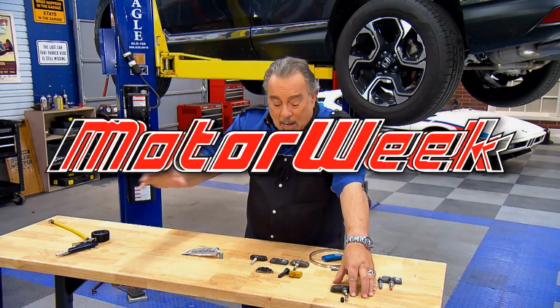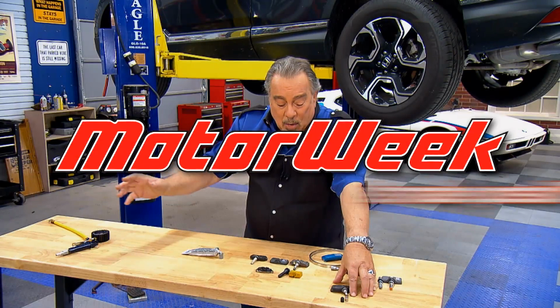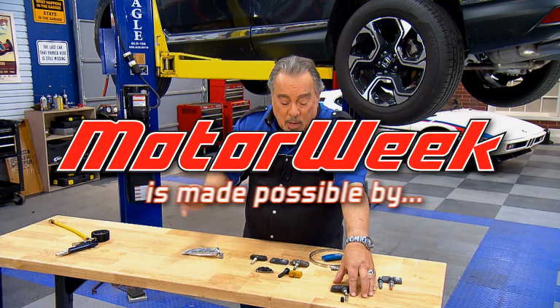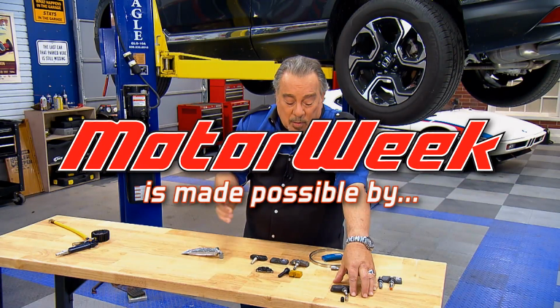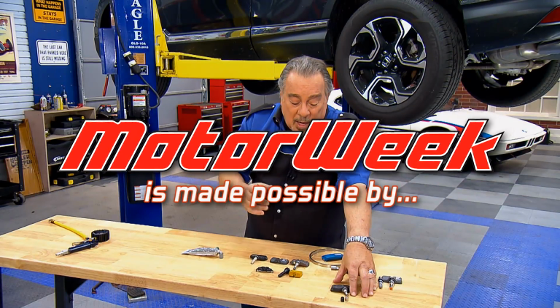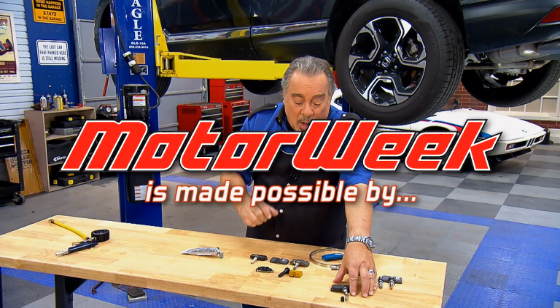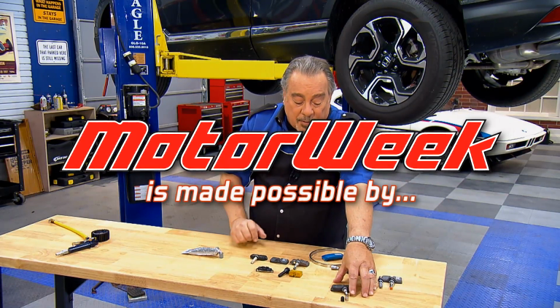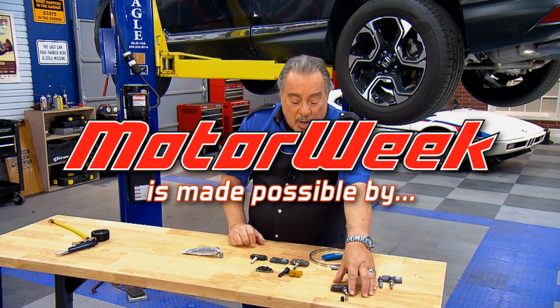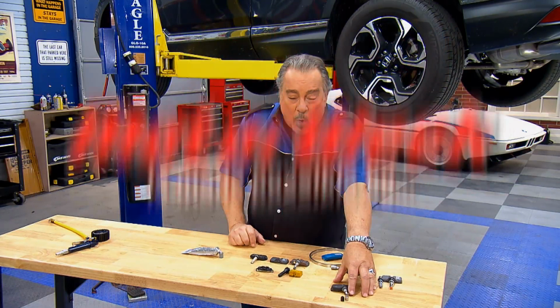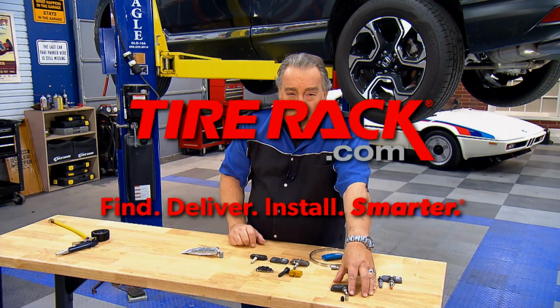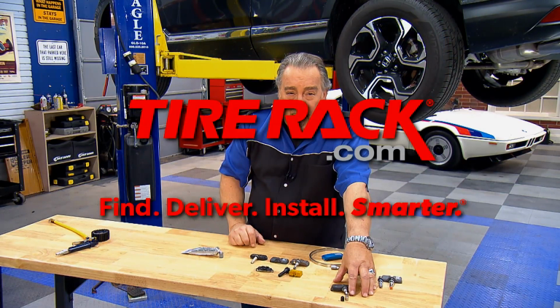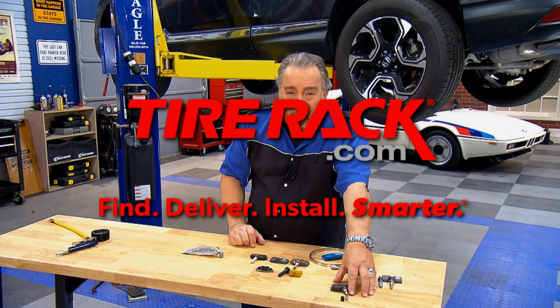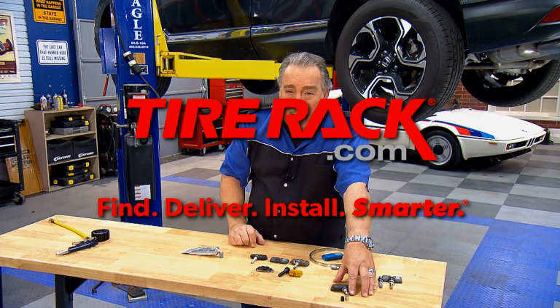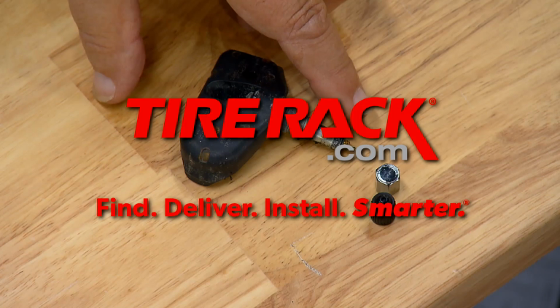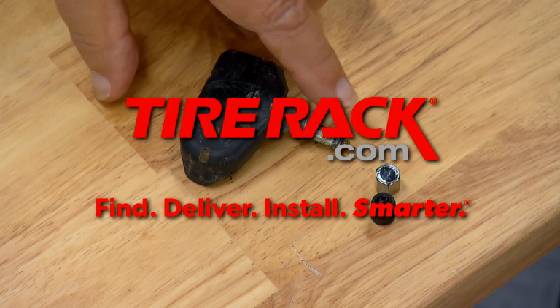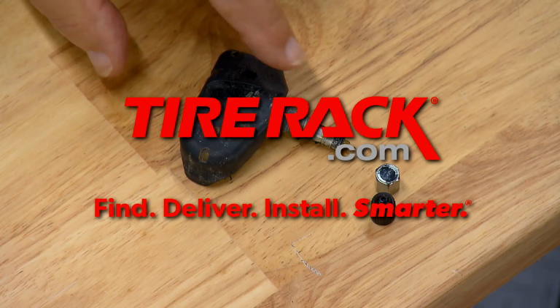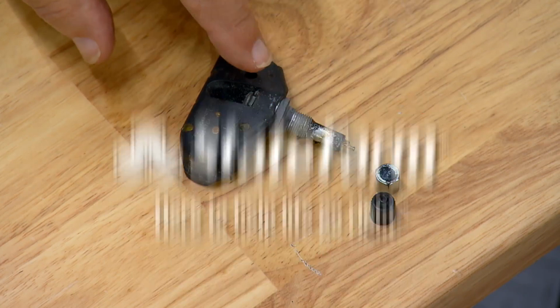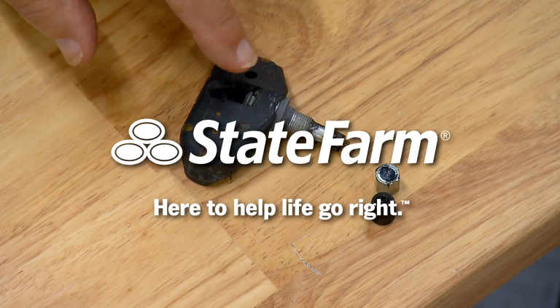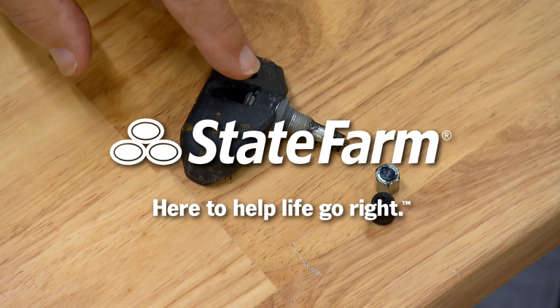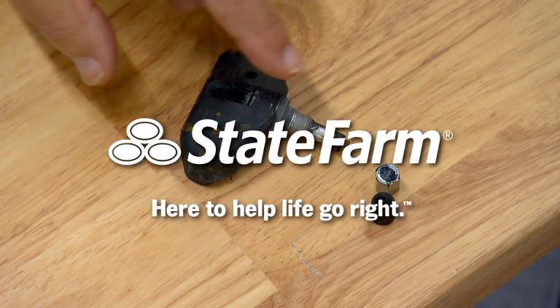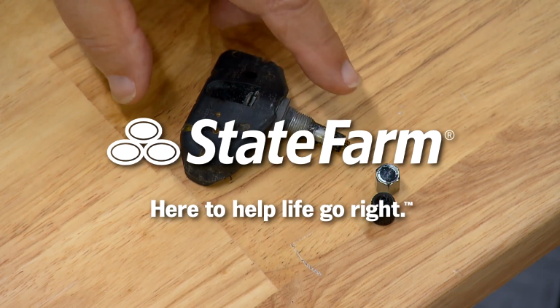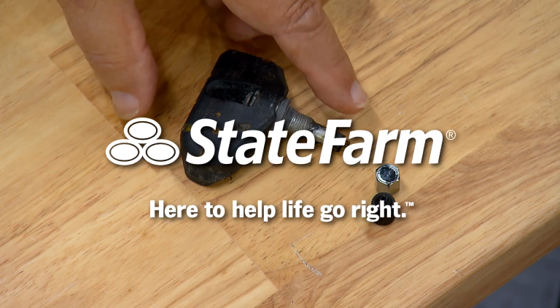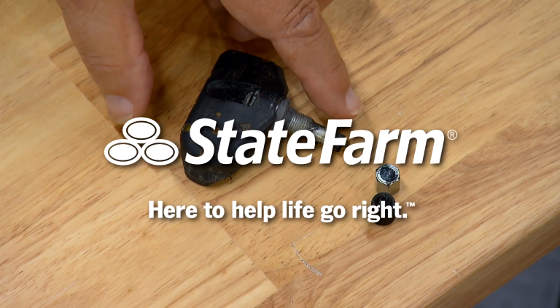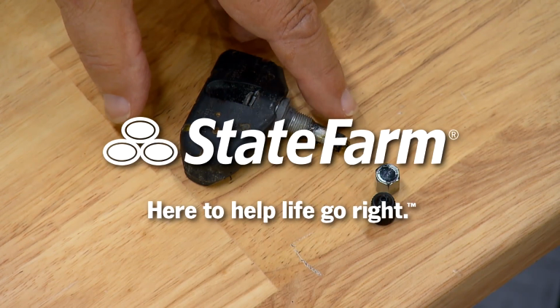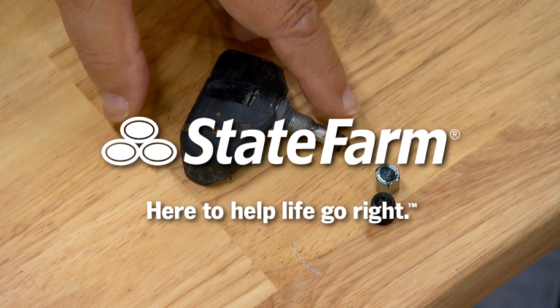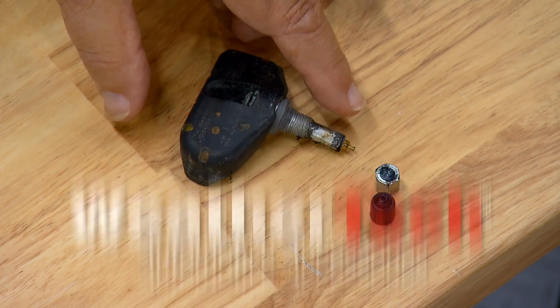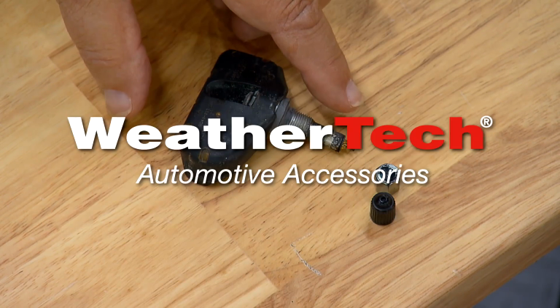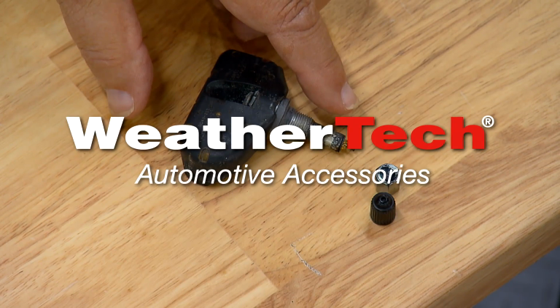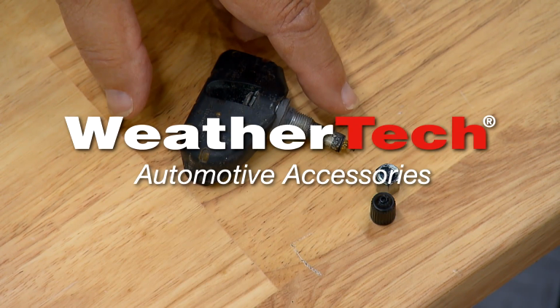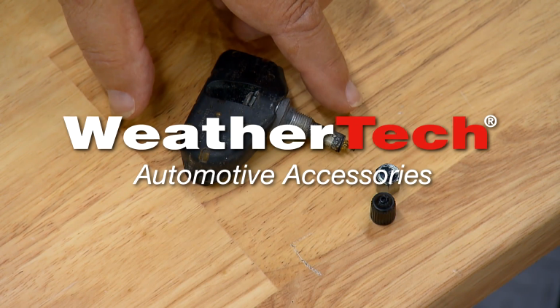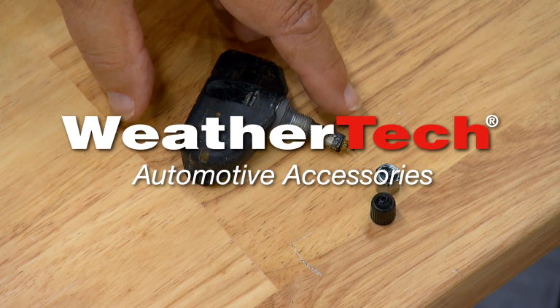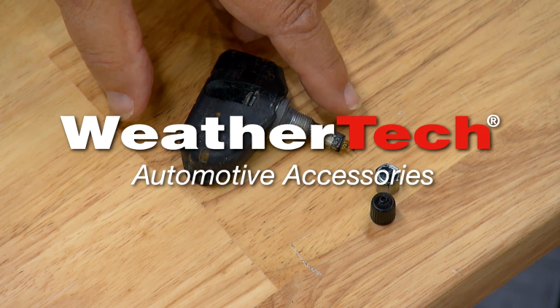Motor Week is made possible by TireRack.com, State Farm, and WeatherTech.